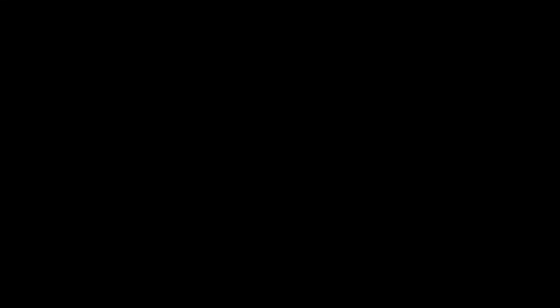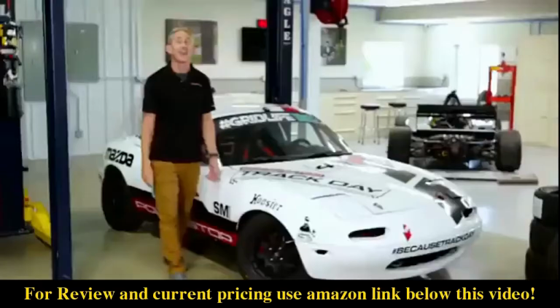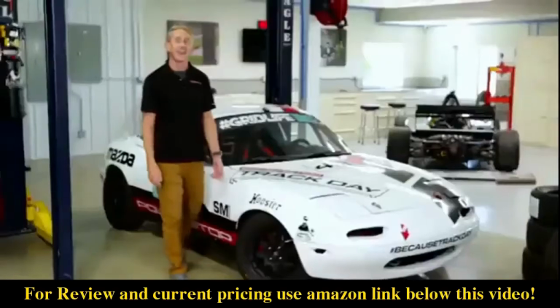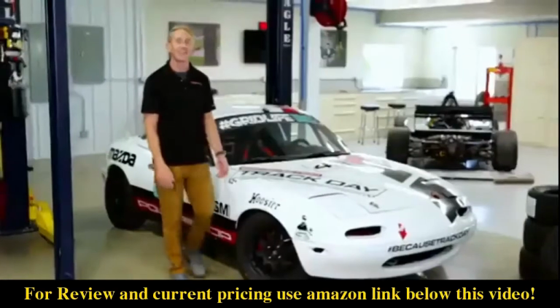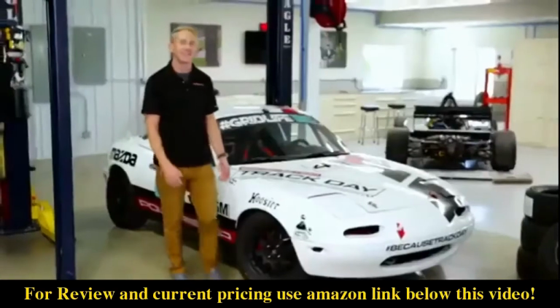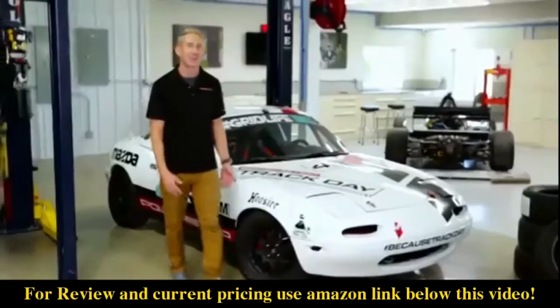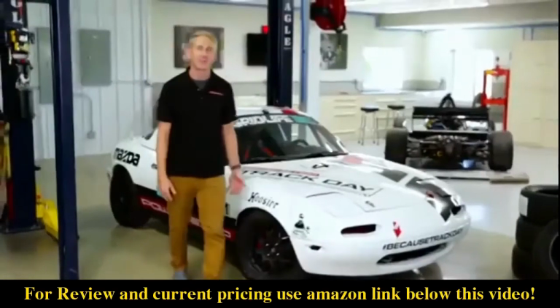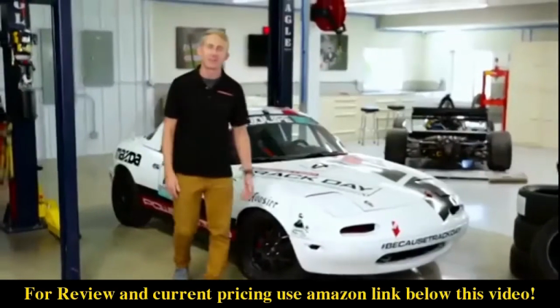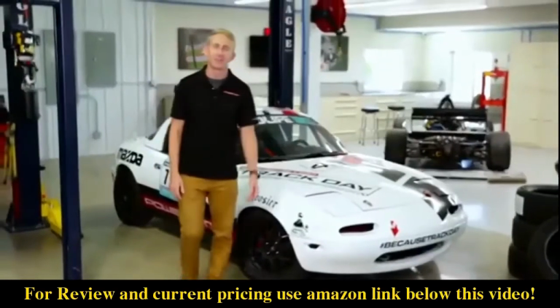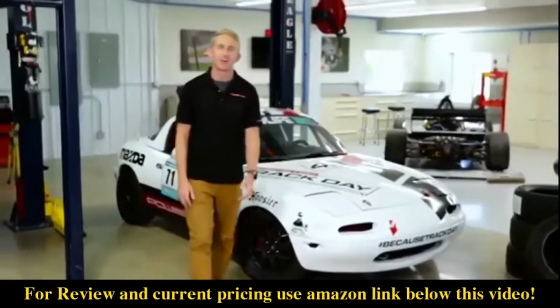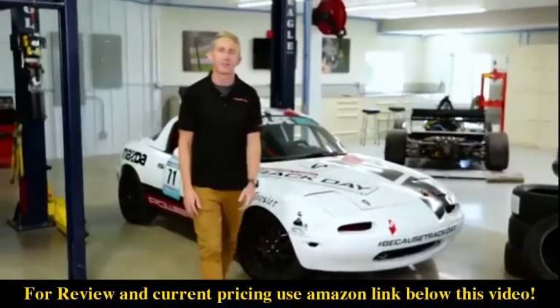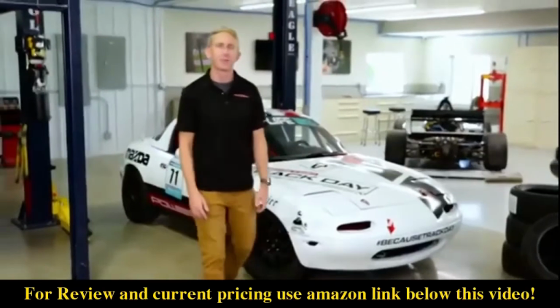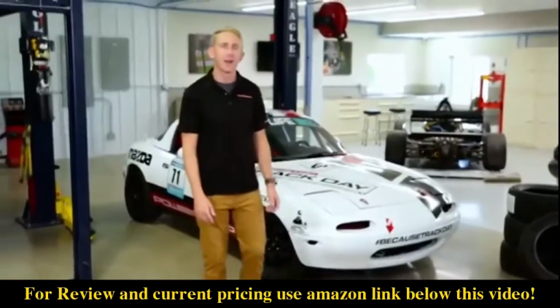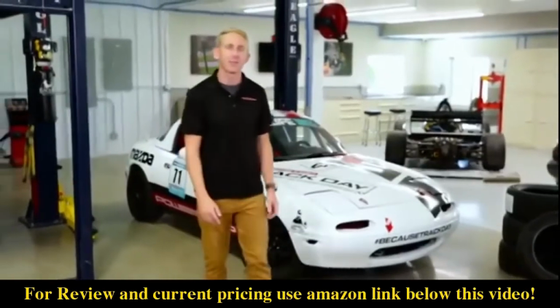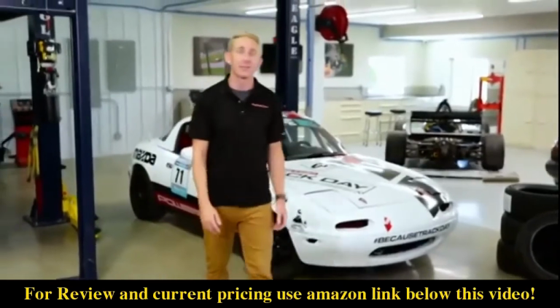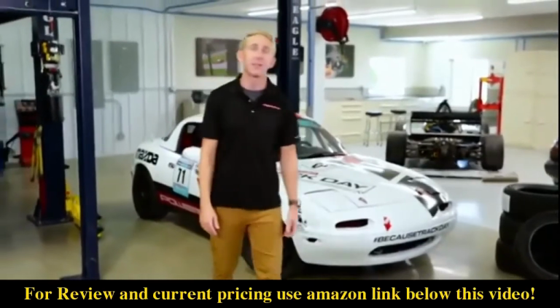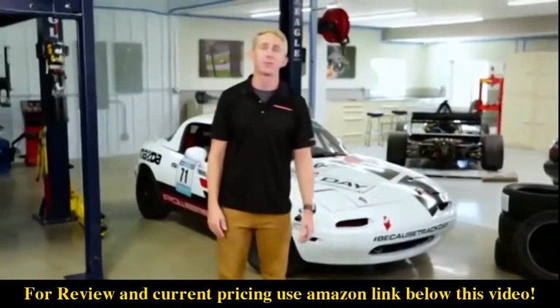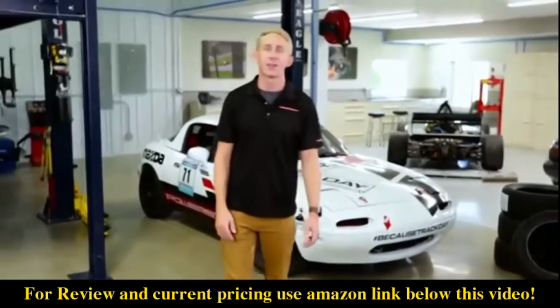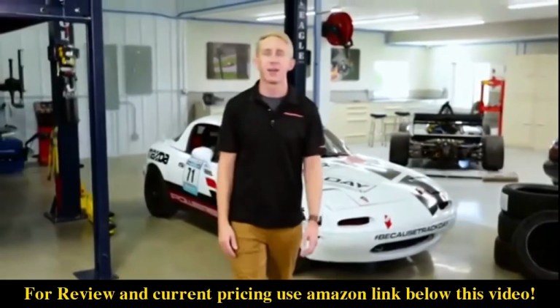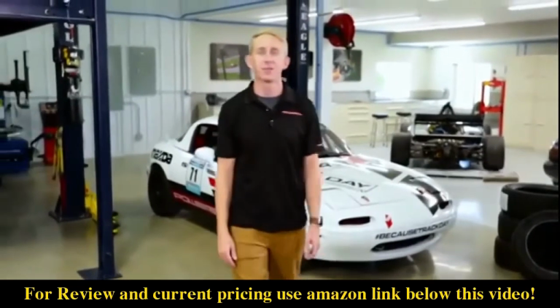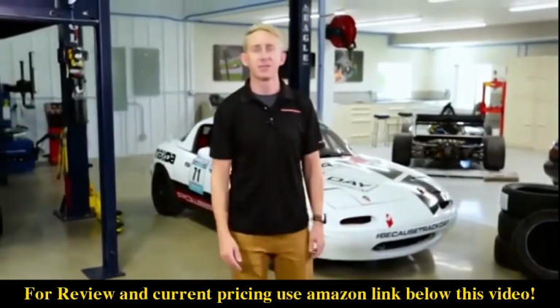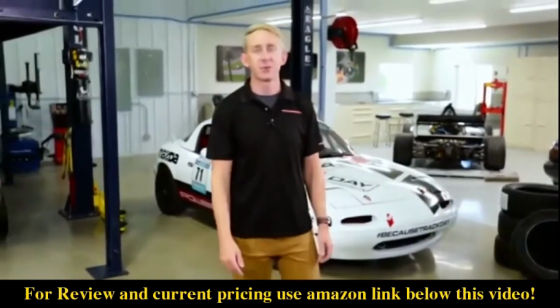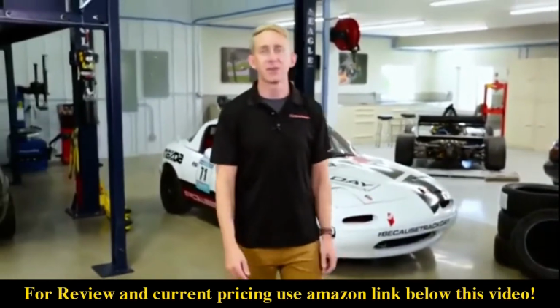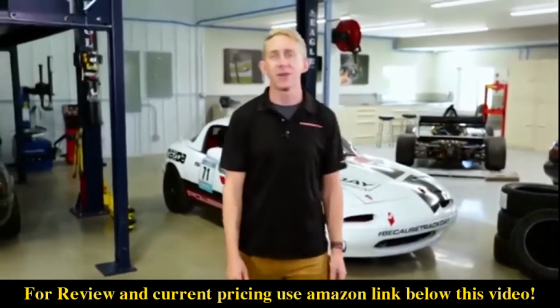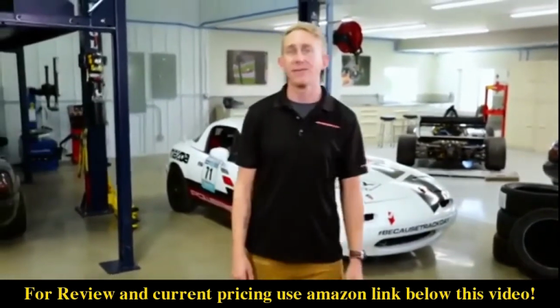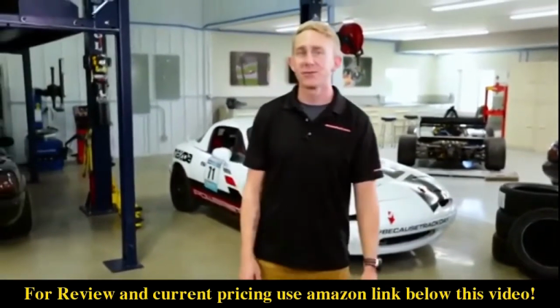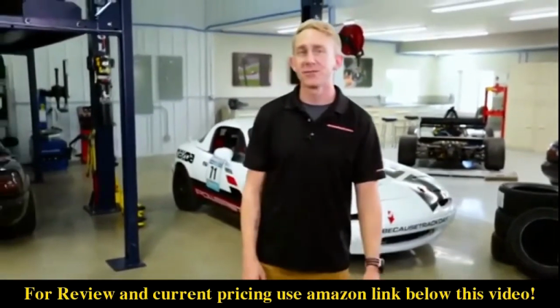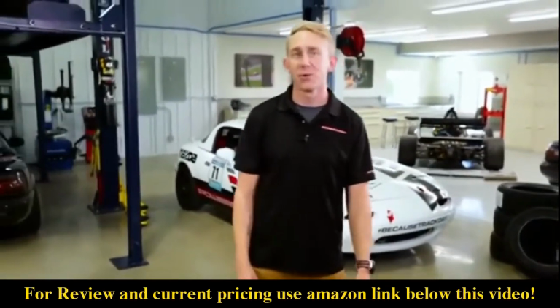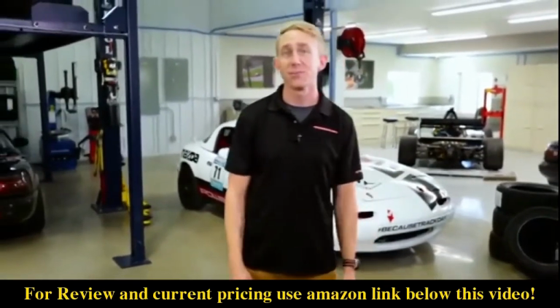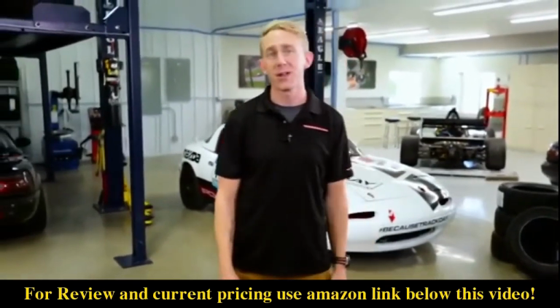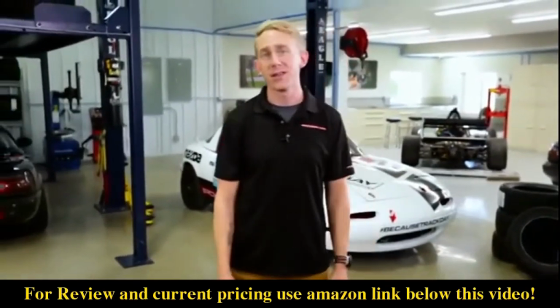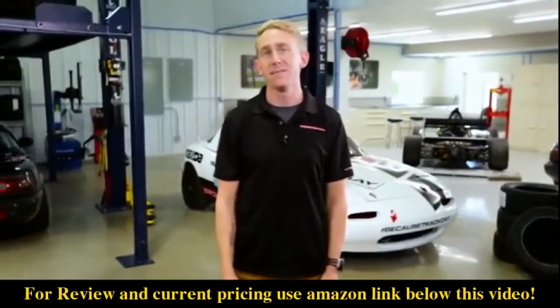Hey guys, it's Chris here at the PowerStop Garage, and today we're checking out our Z23 Evolution Sport Brake Kit.